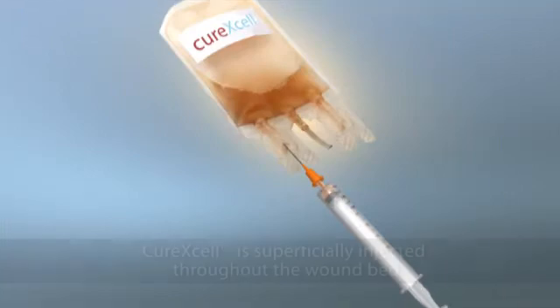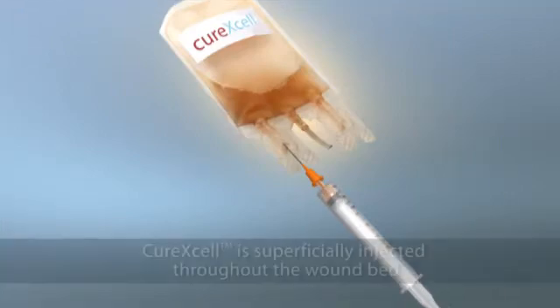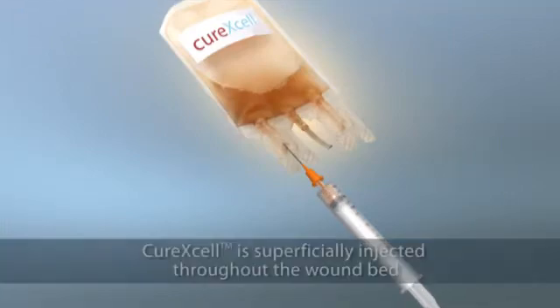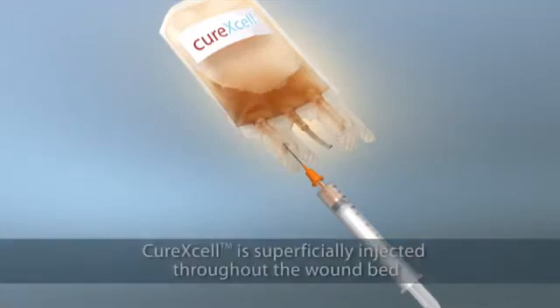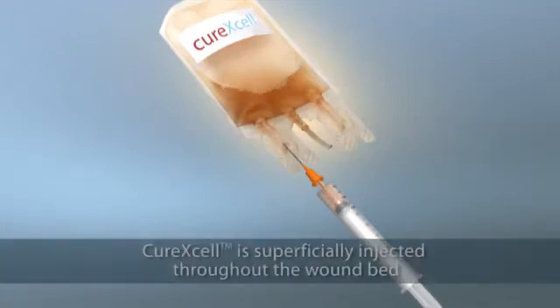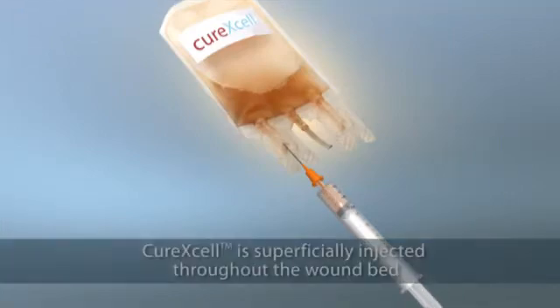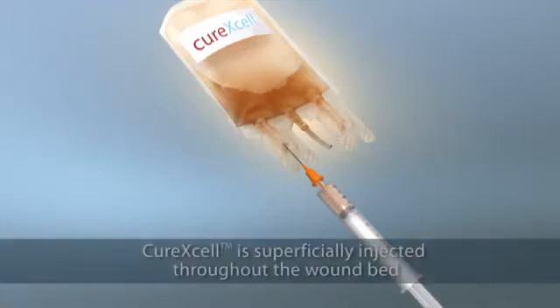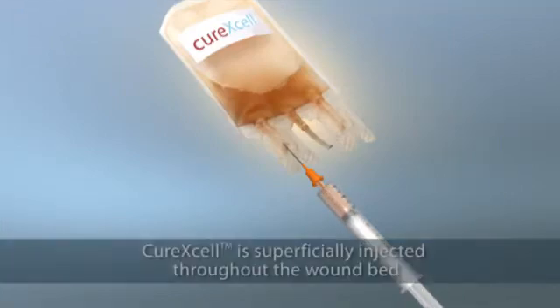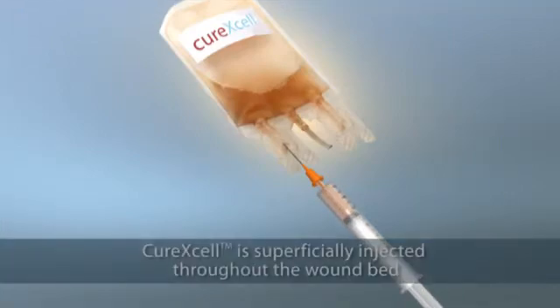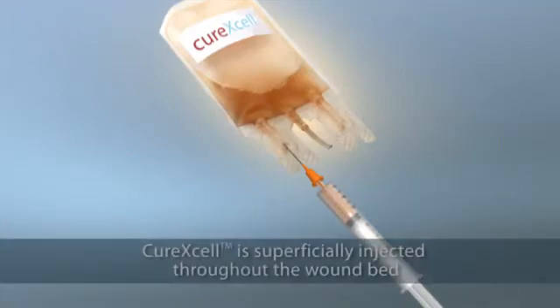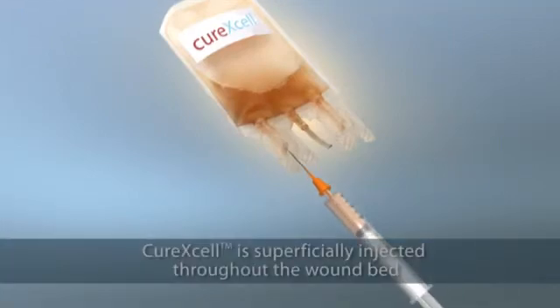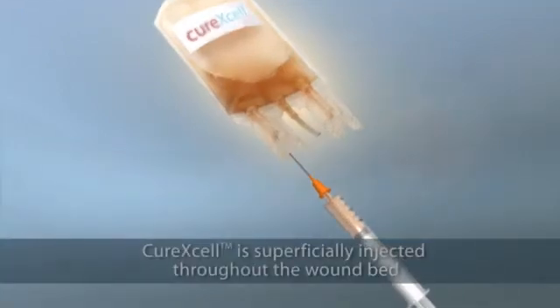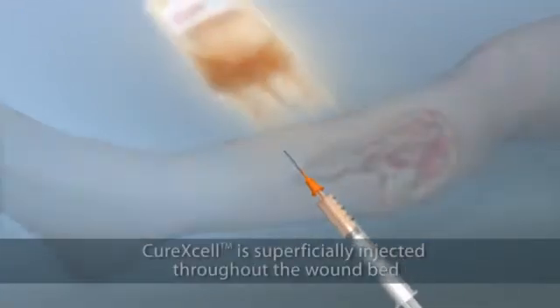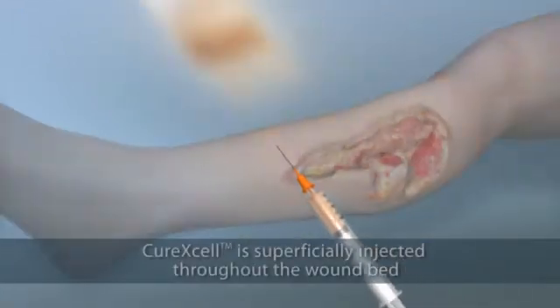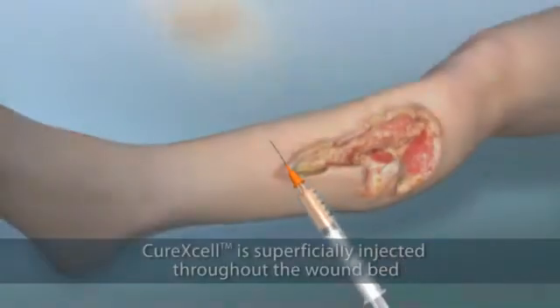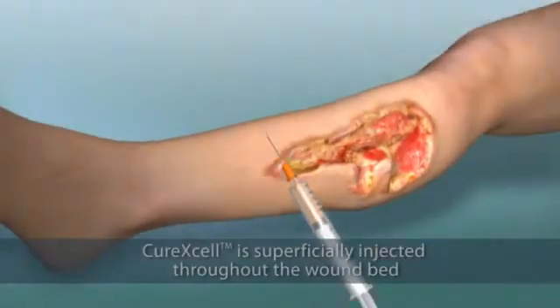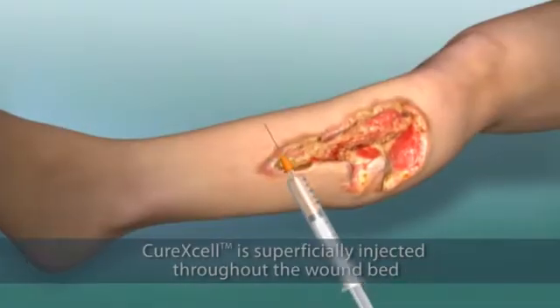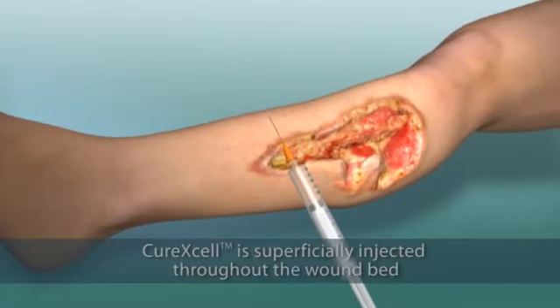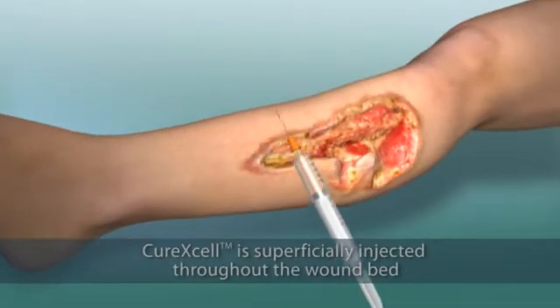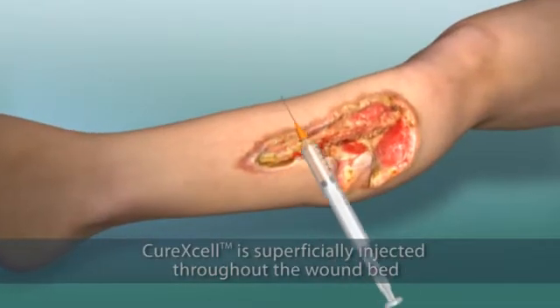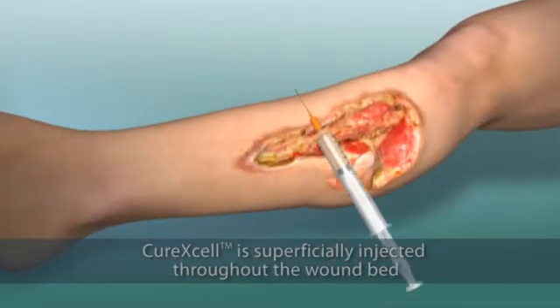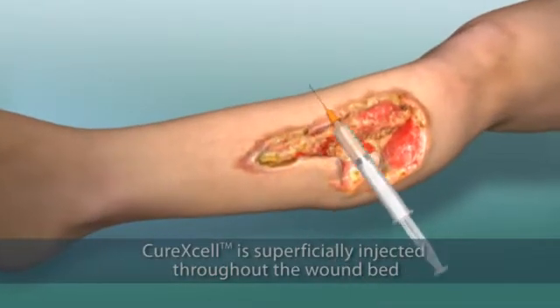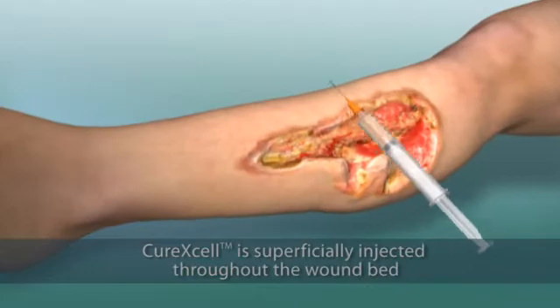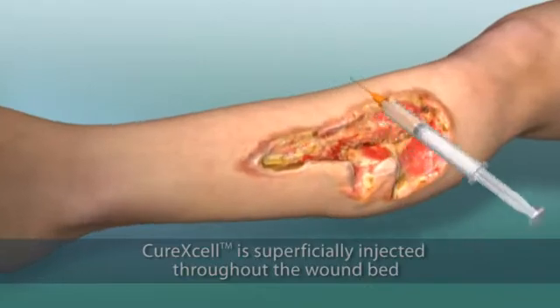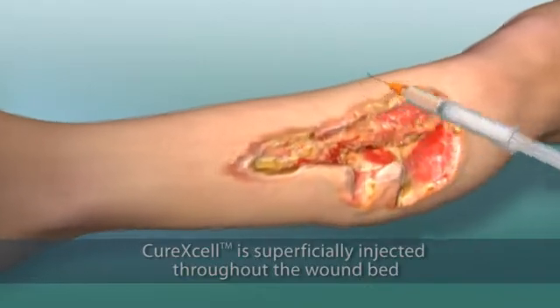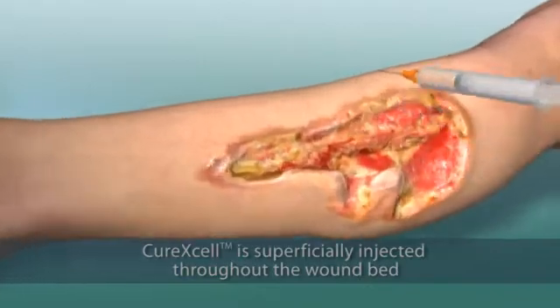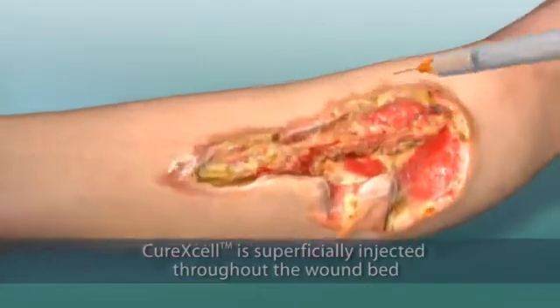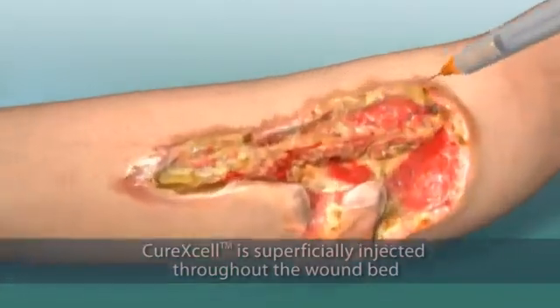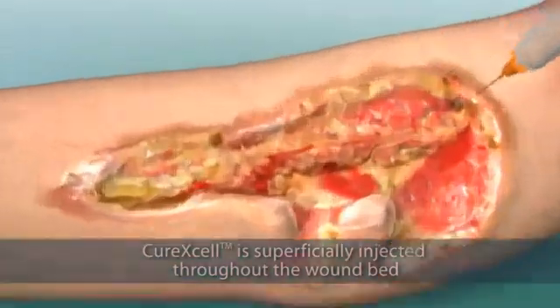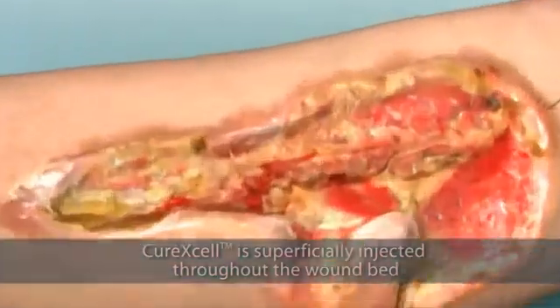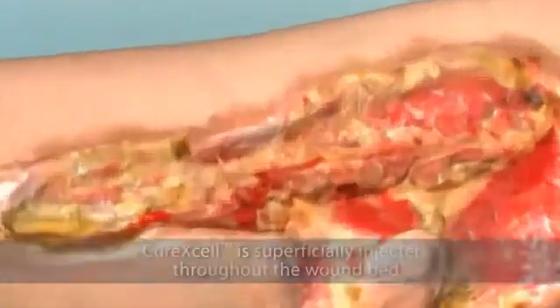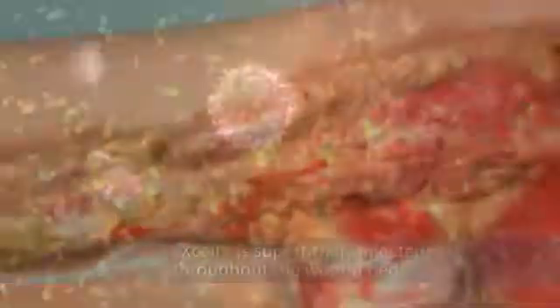The dose is drawn into a standard syringe, and the cells are superficially injected throughout the wound bed.